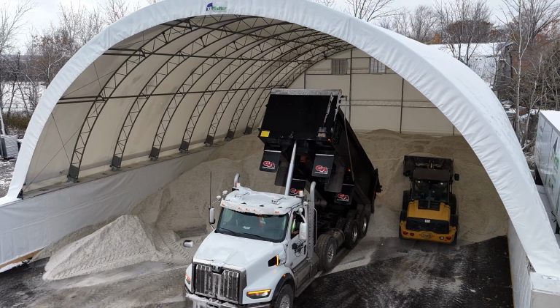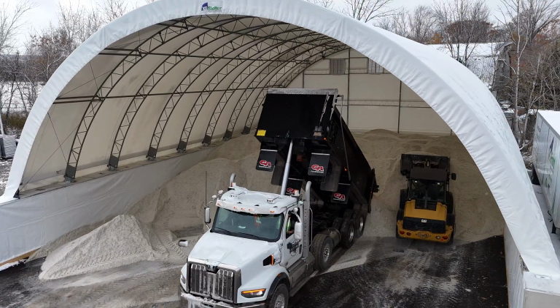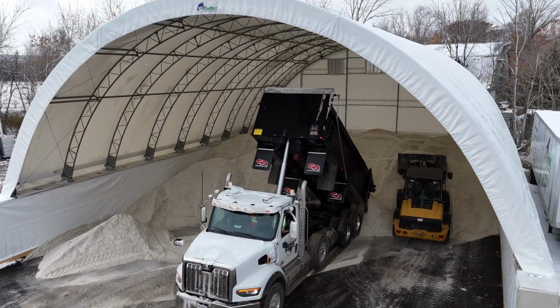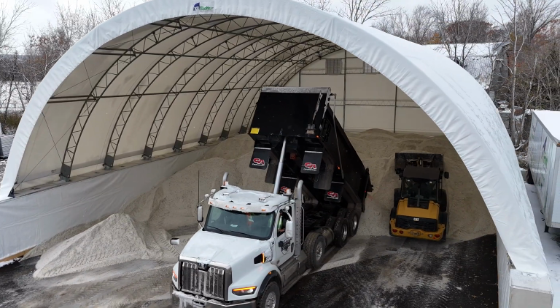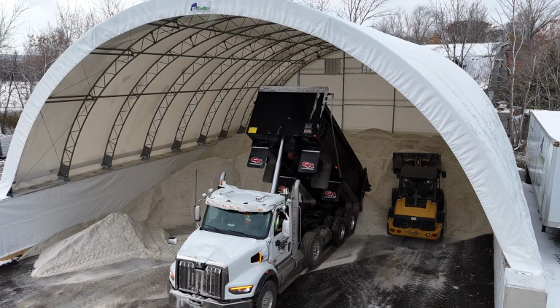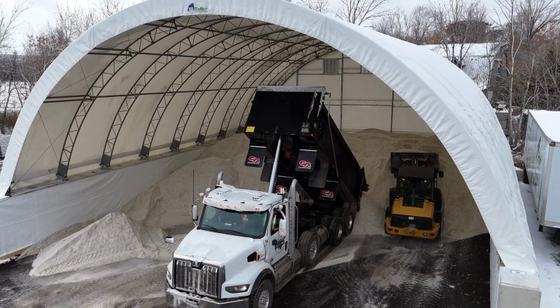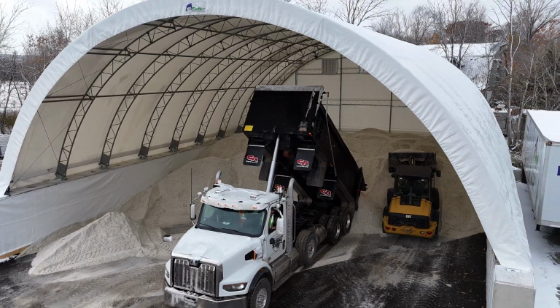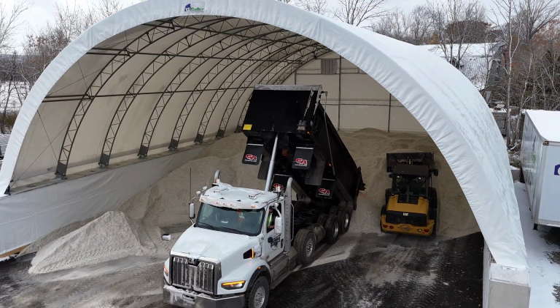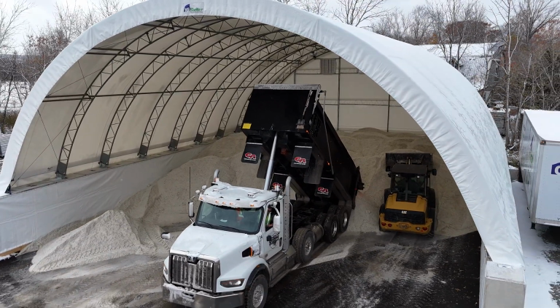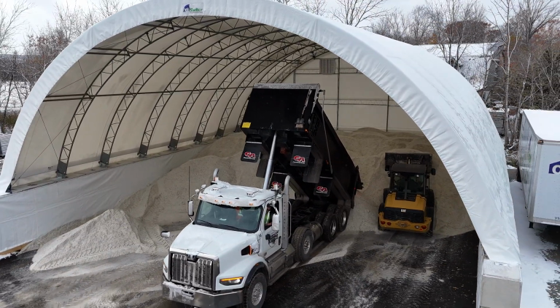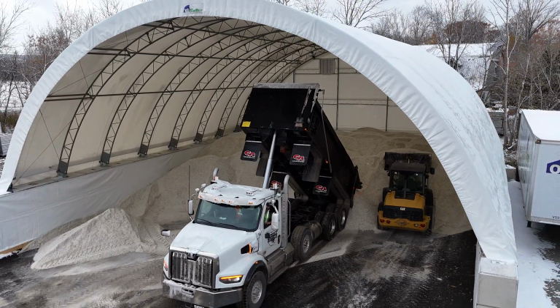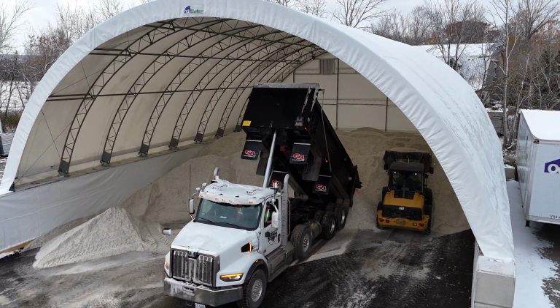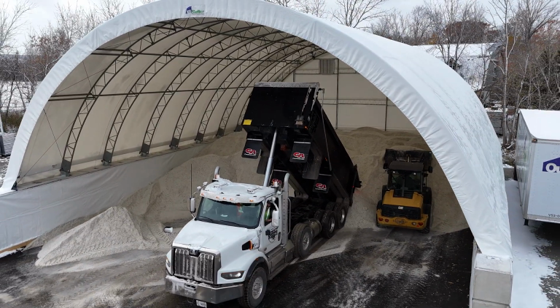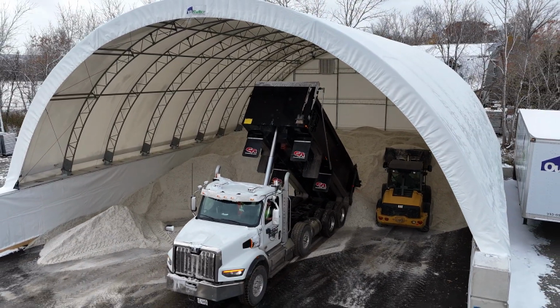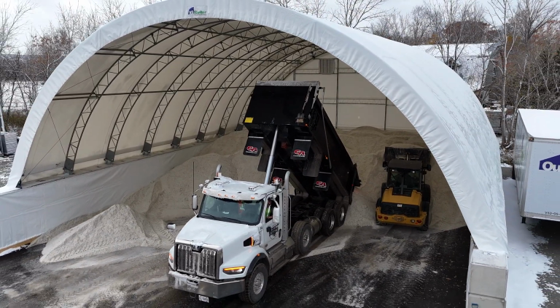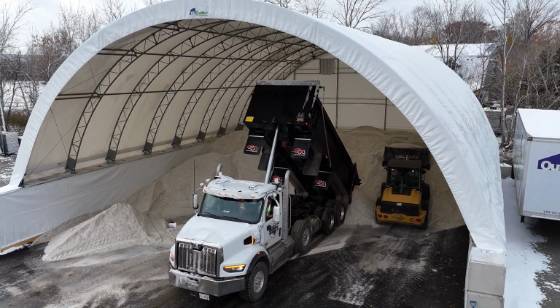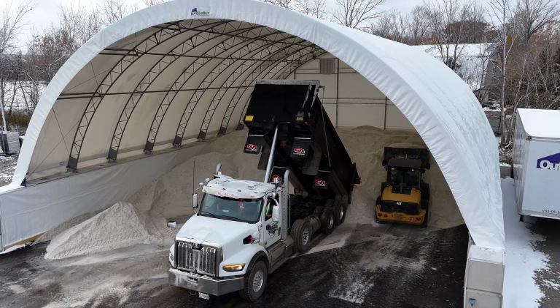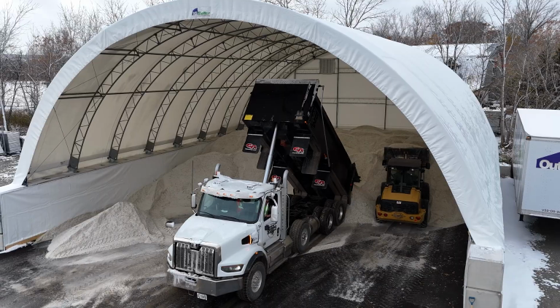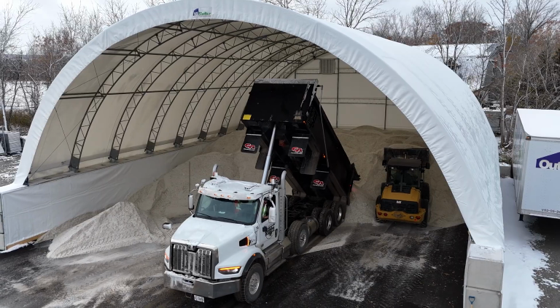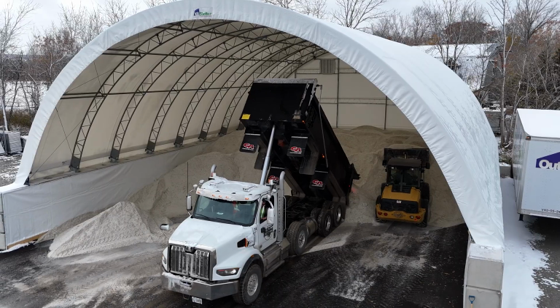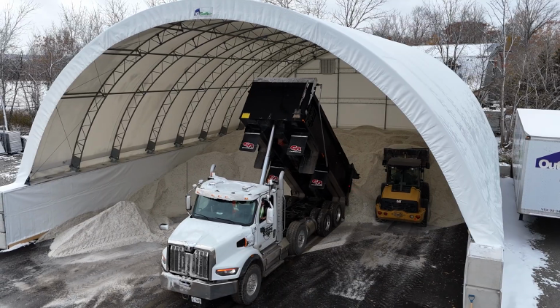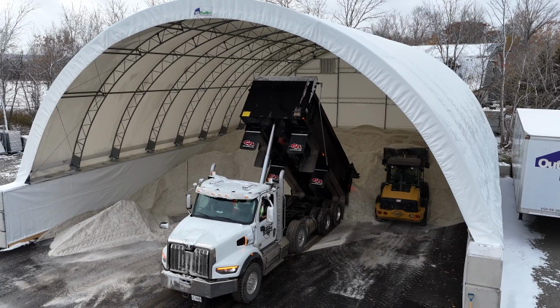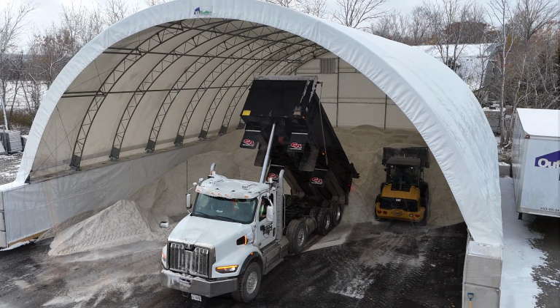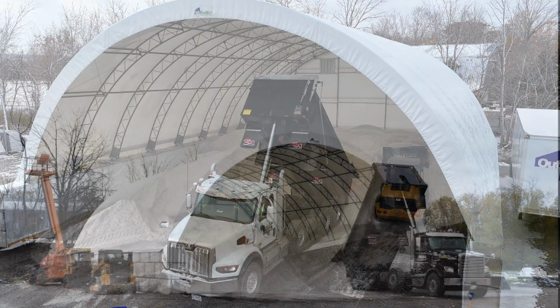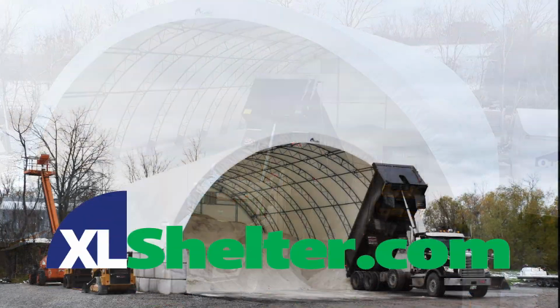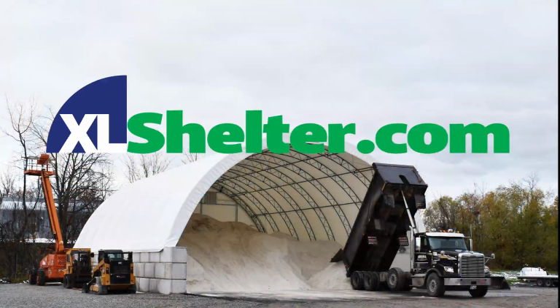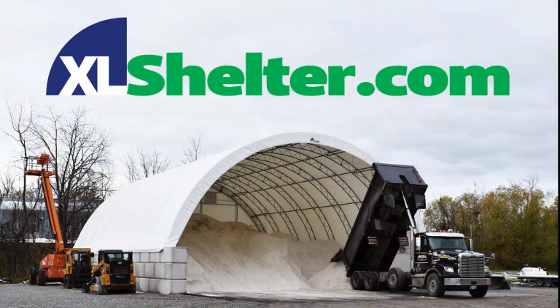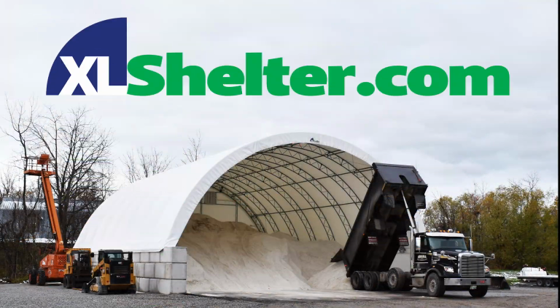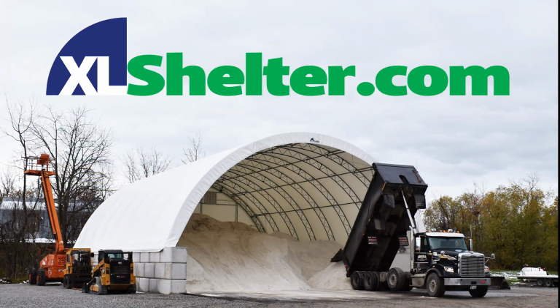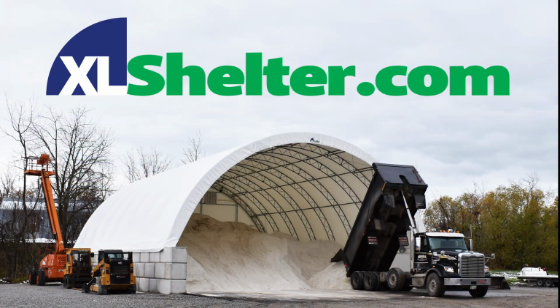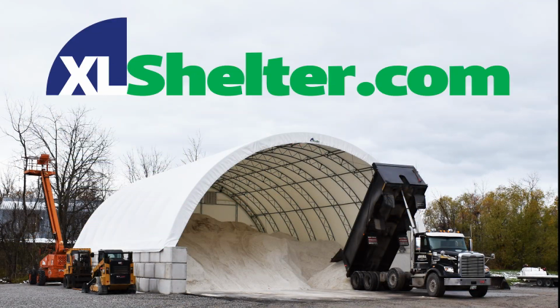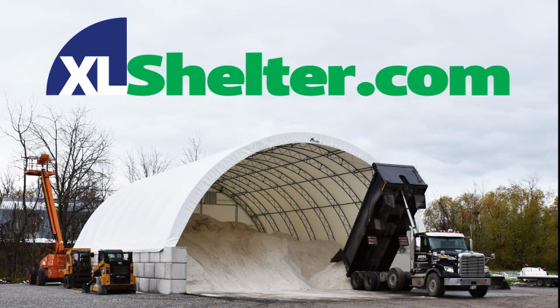Built tough, built smart. Contact us today, or visit xlshelter.com.